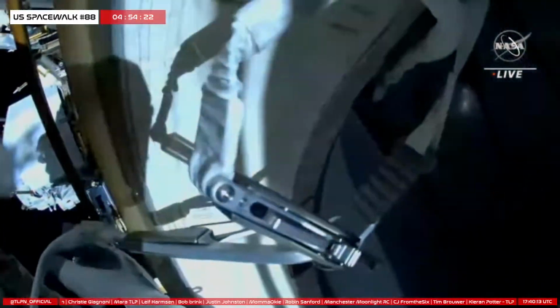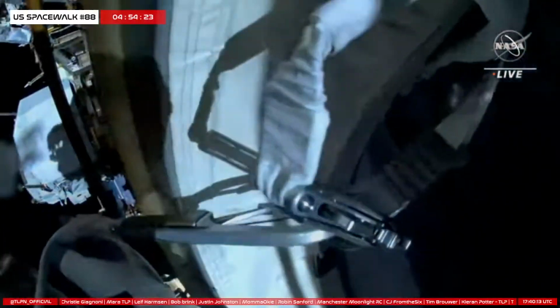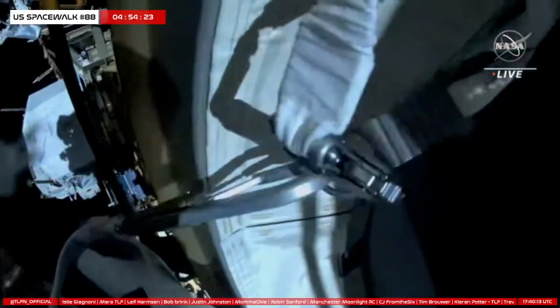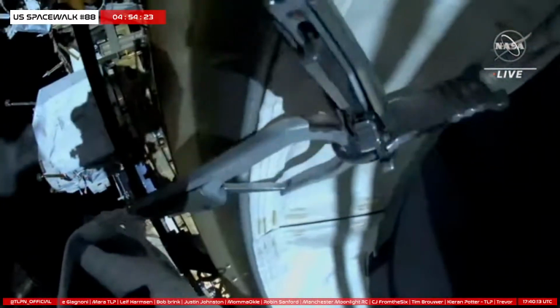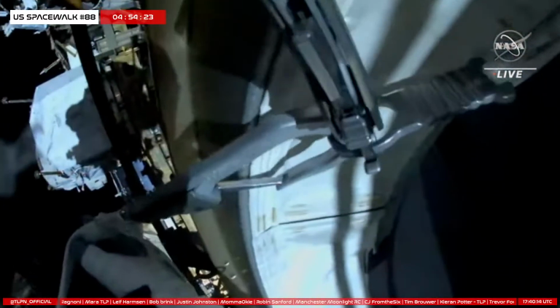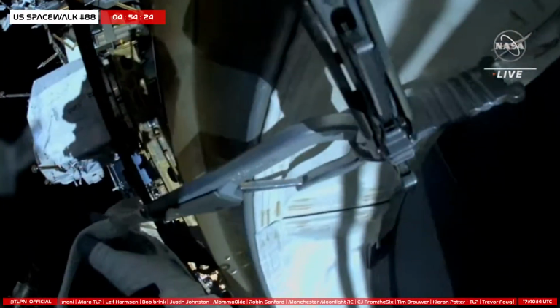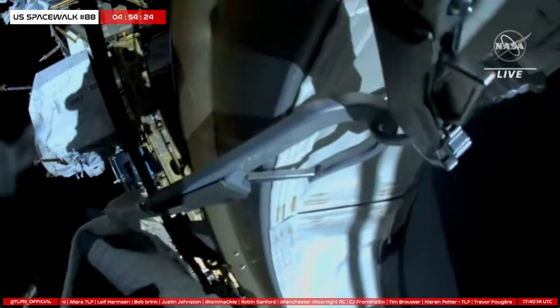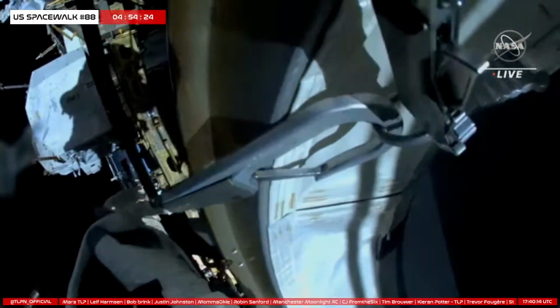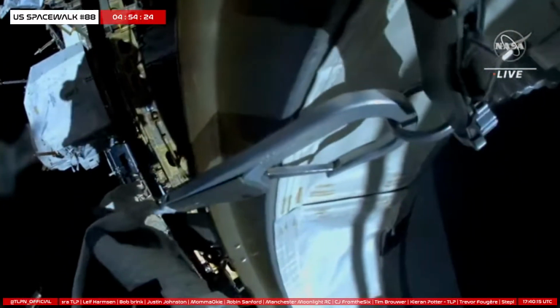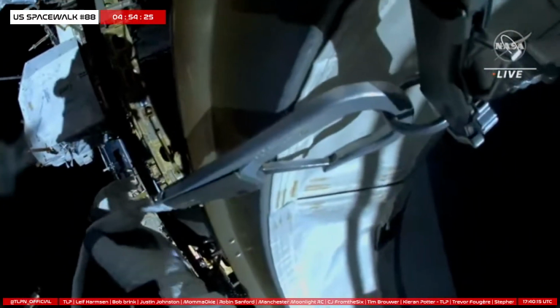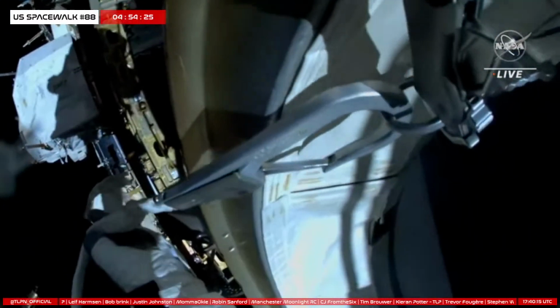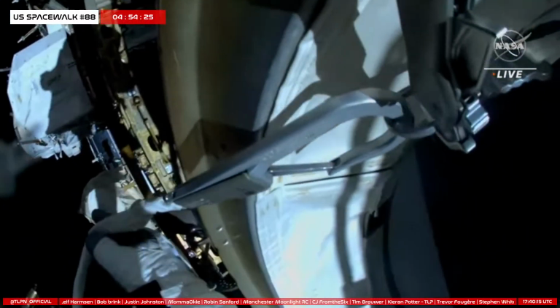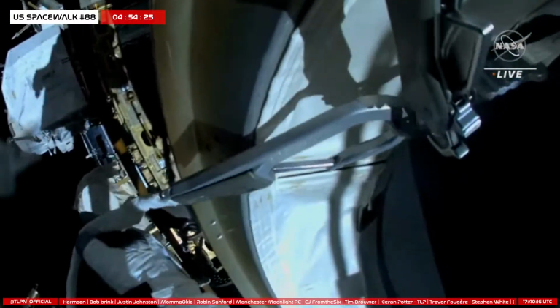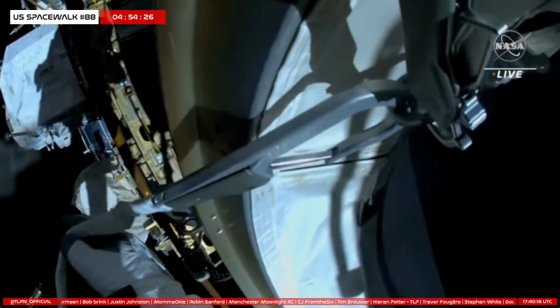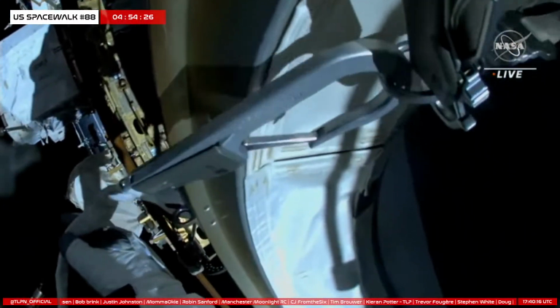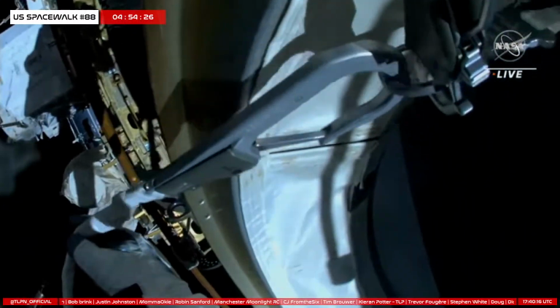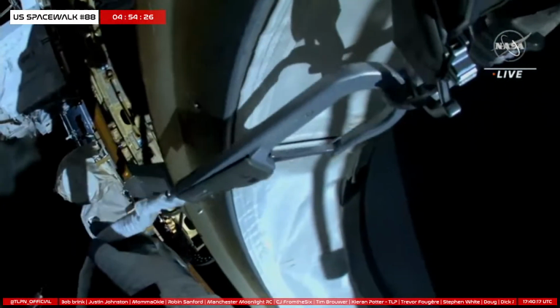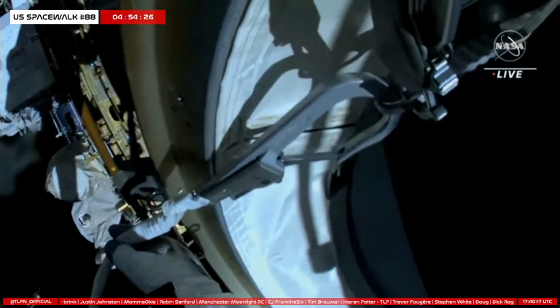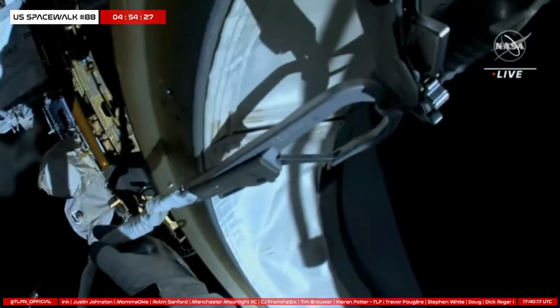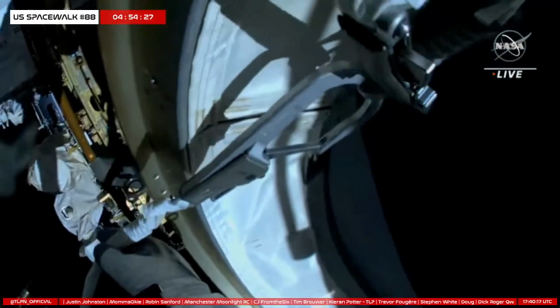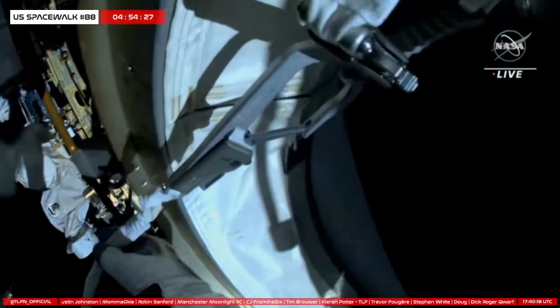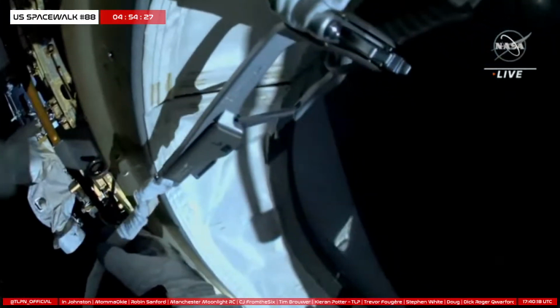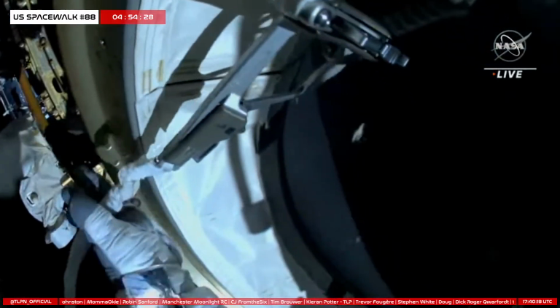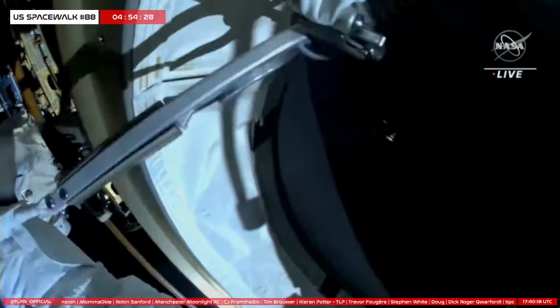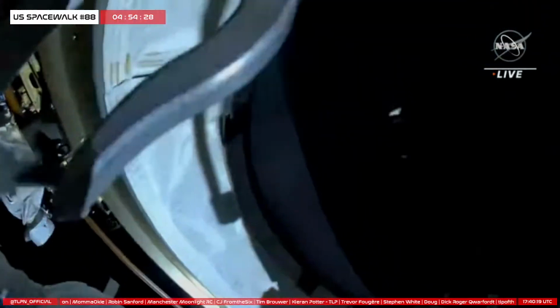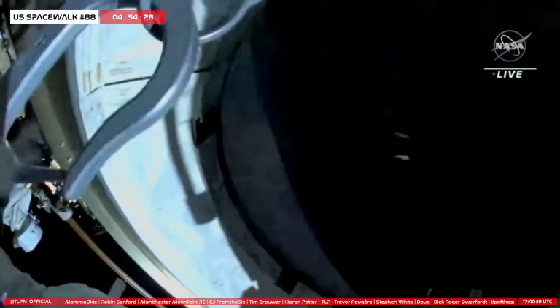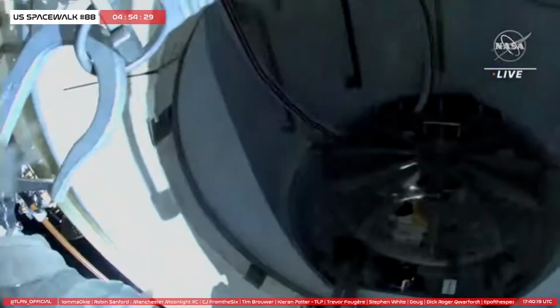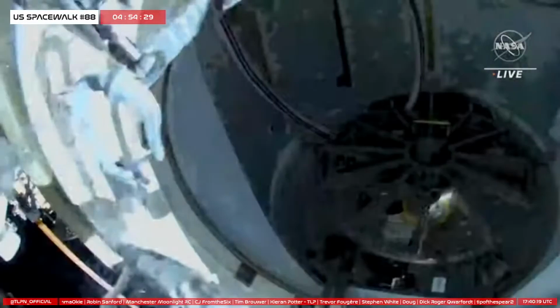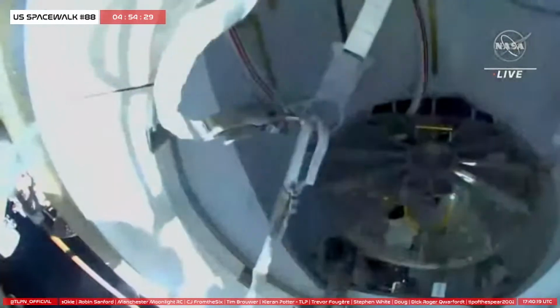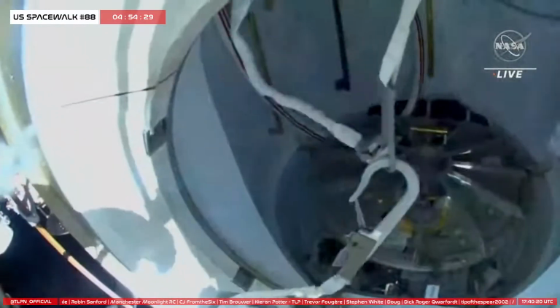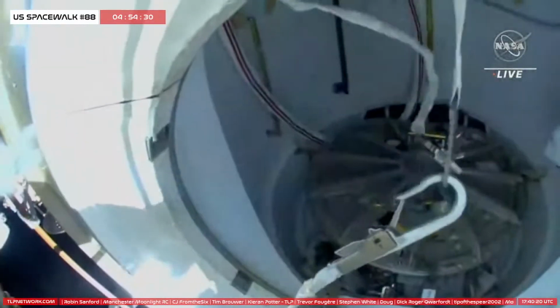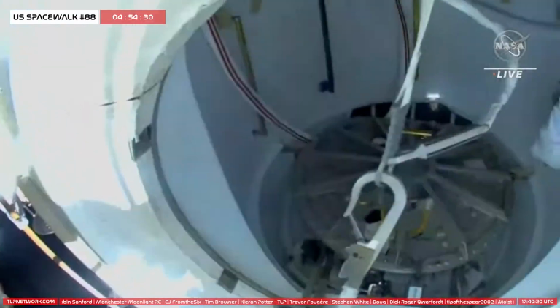The tool bag is successfully inside of the airlock. The astronauts will be taking that back inside with them today.